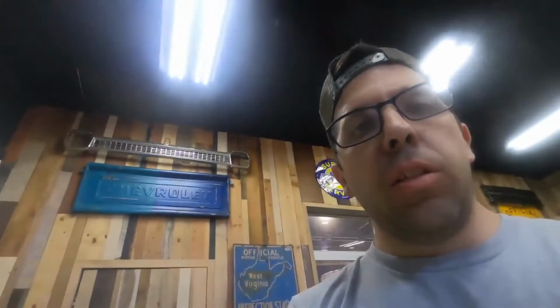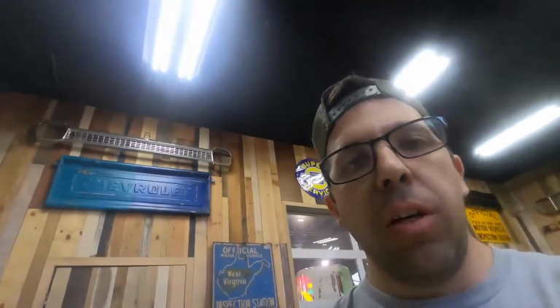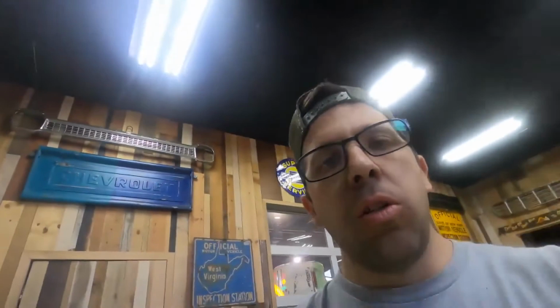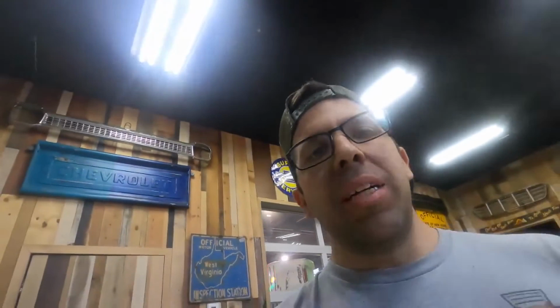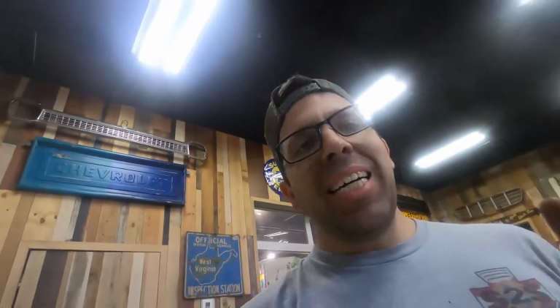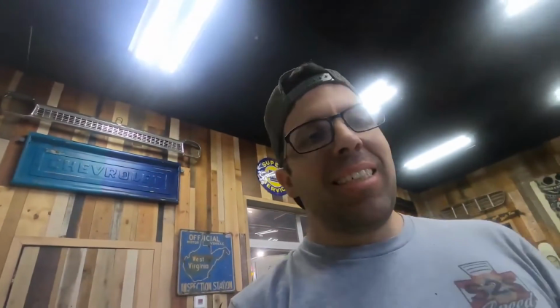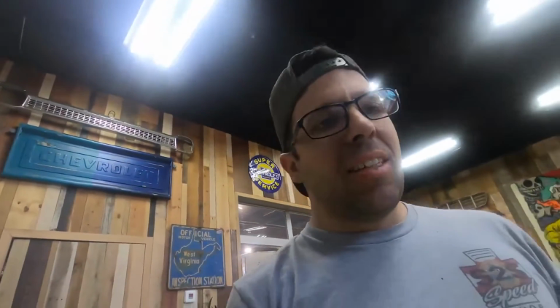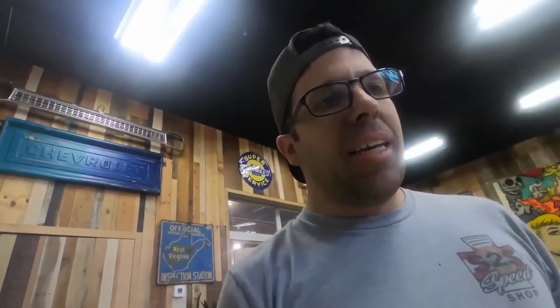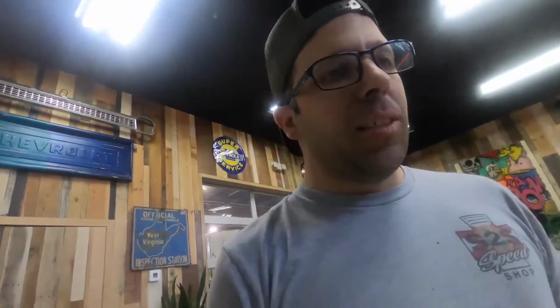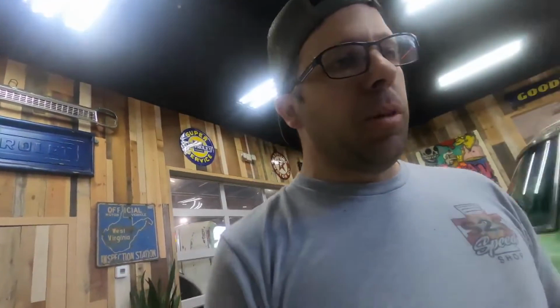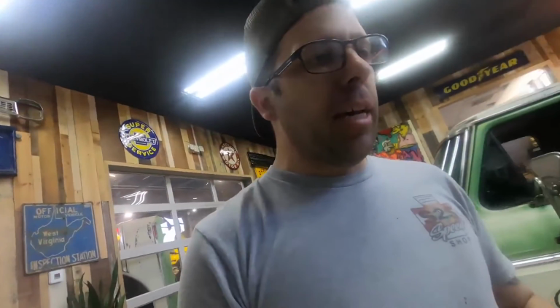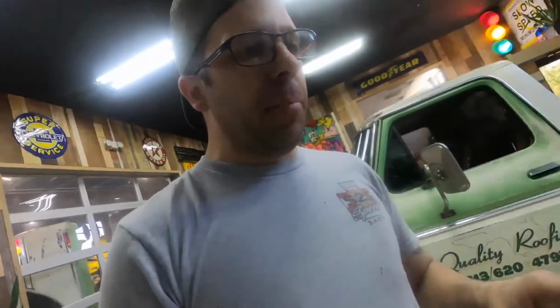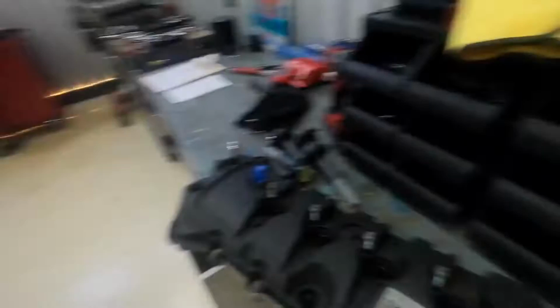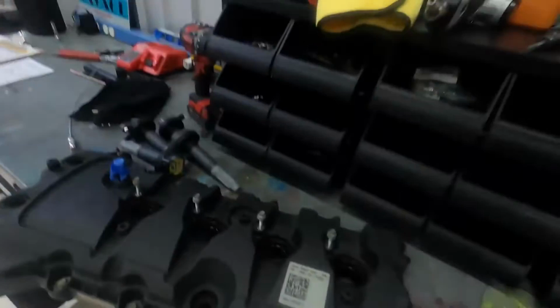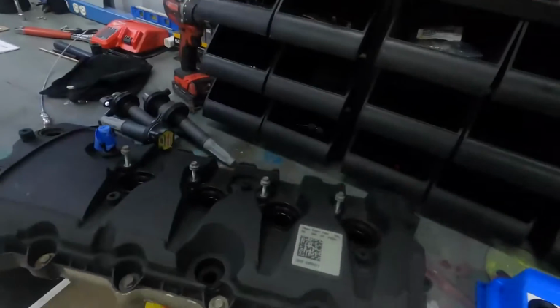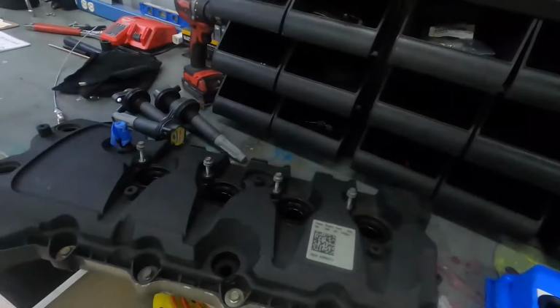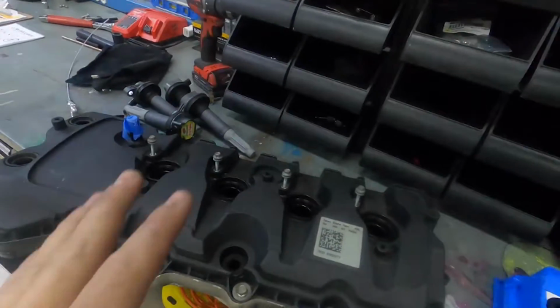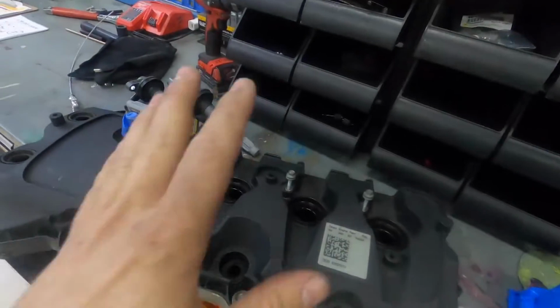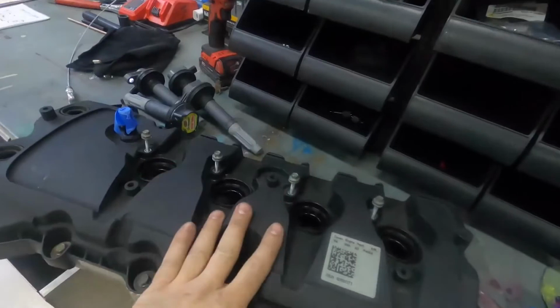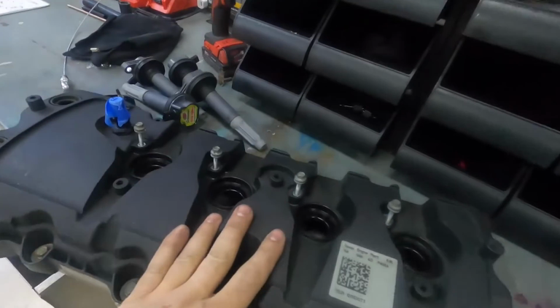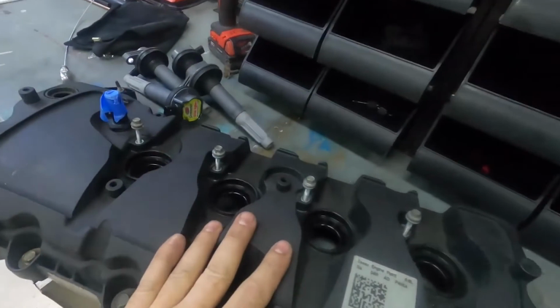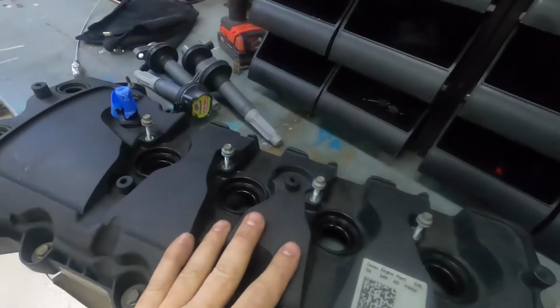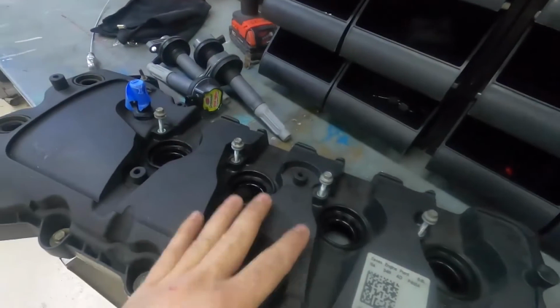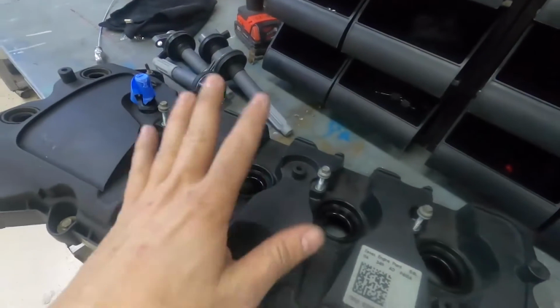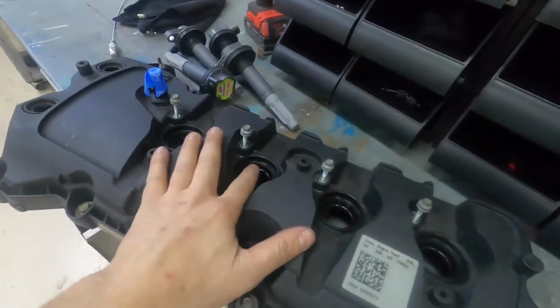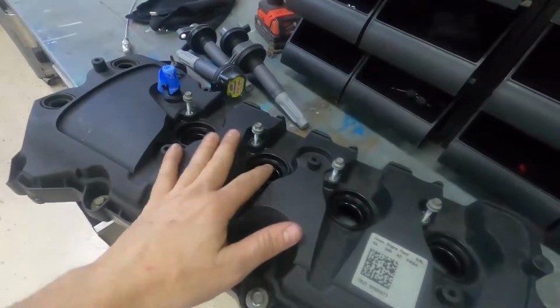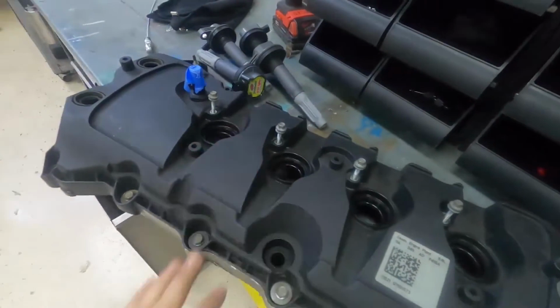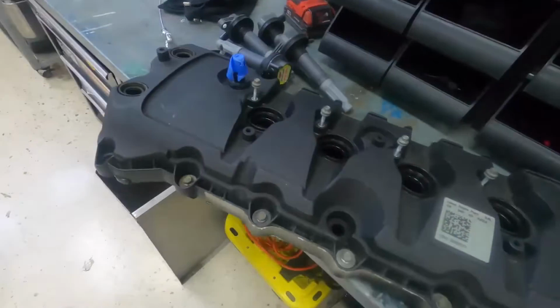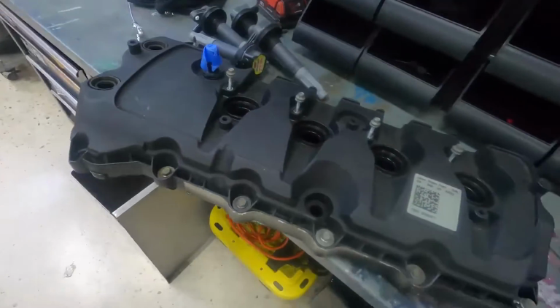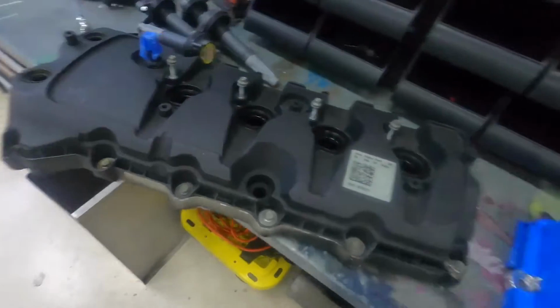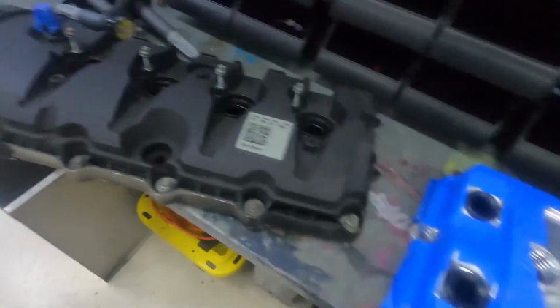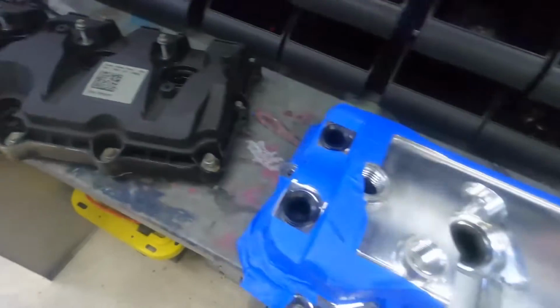The ultimate icing on the cake is about to happen — we're getting rid of these nasty plastic Coyote valve covers.